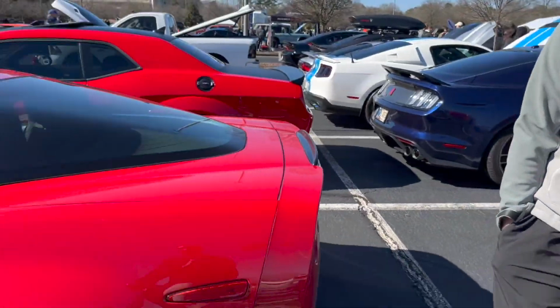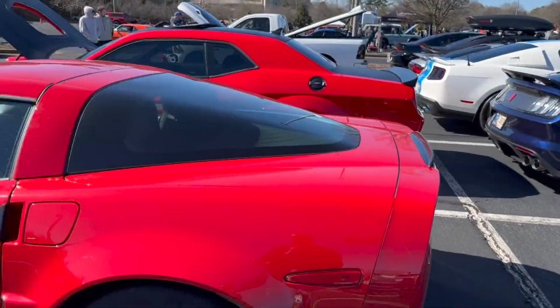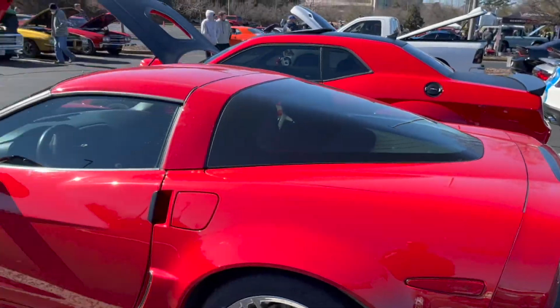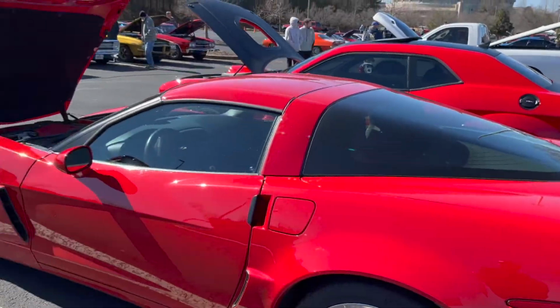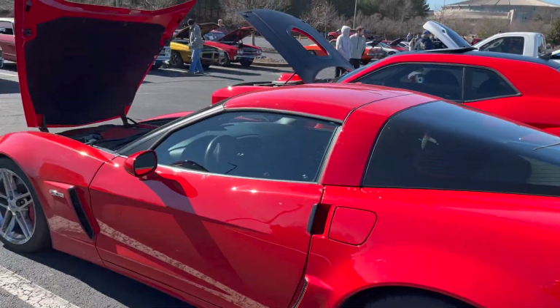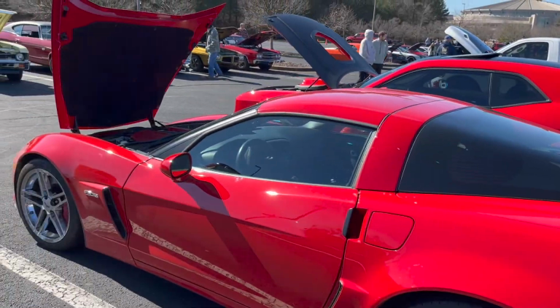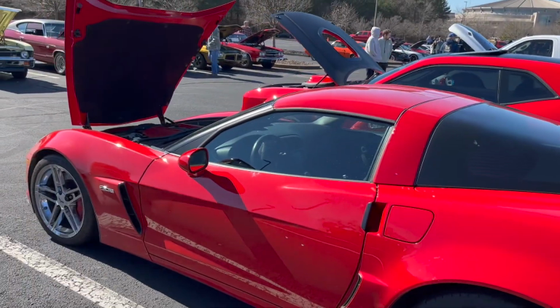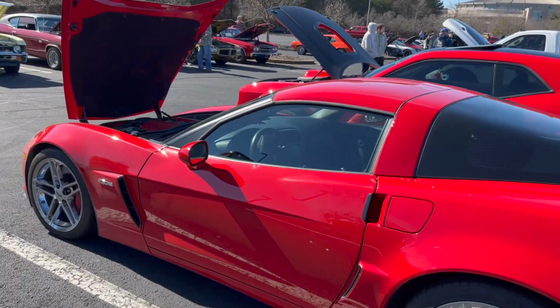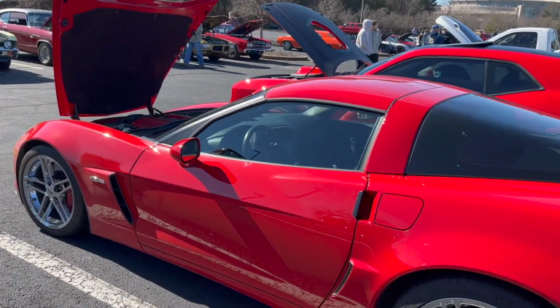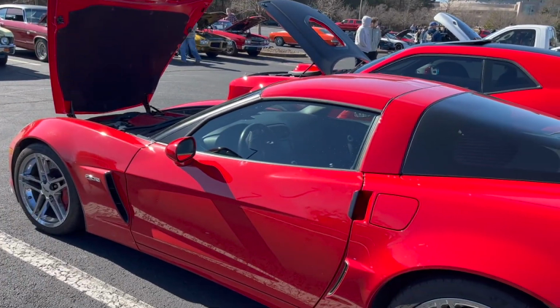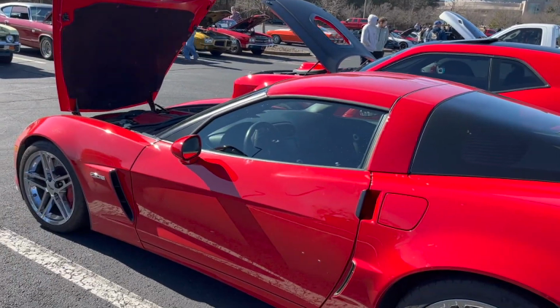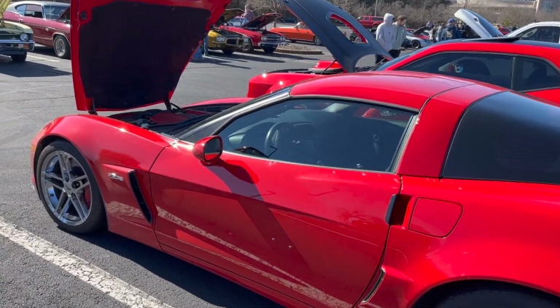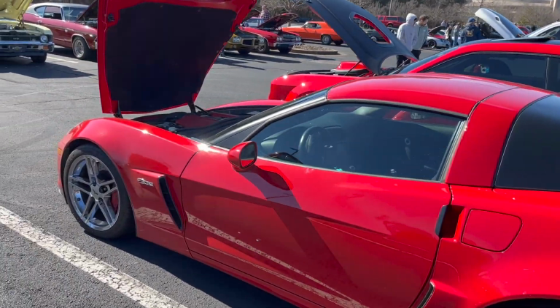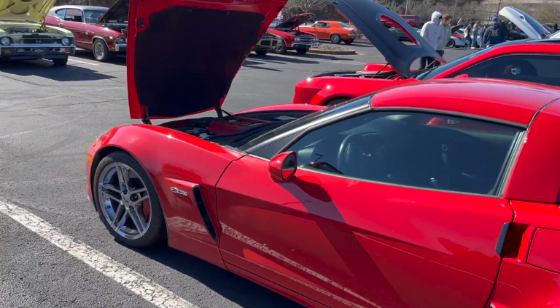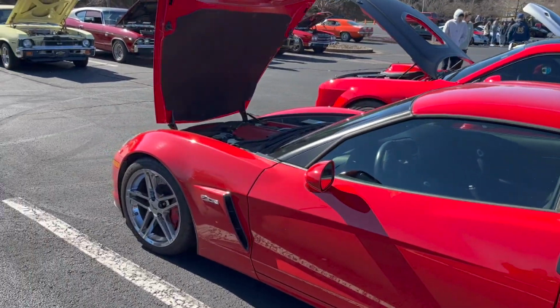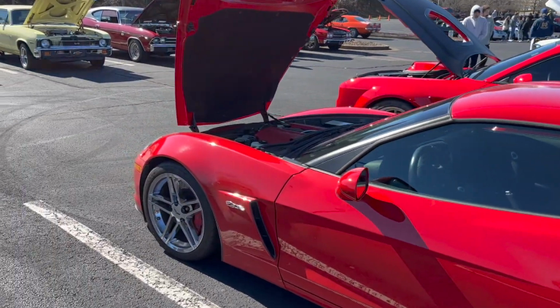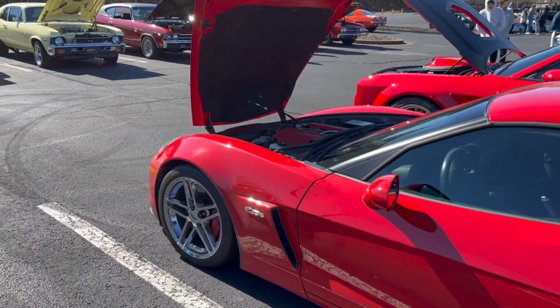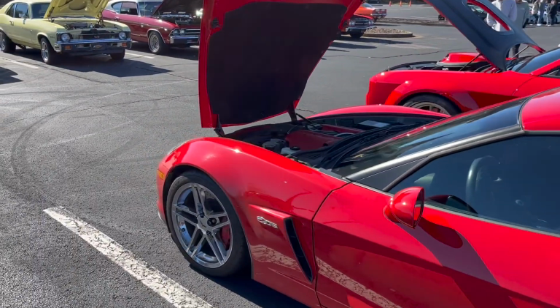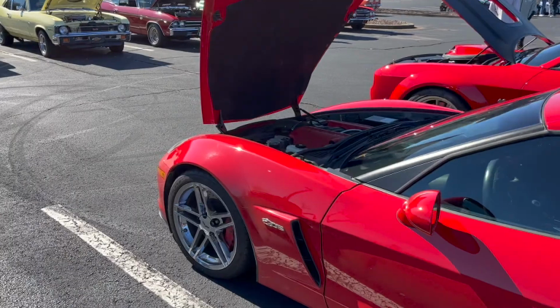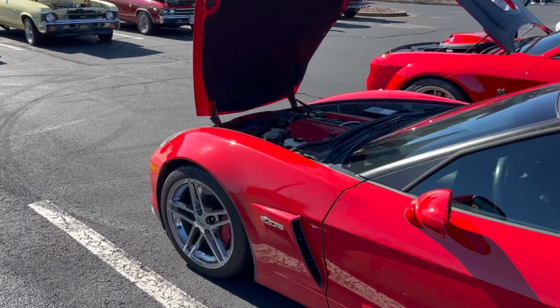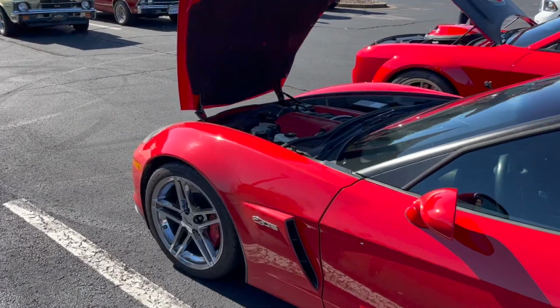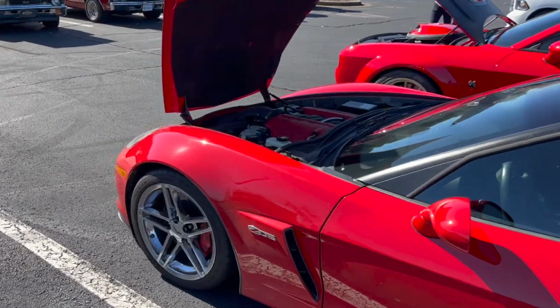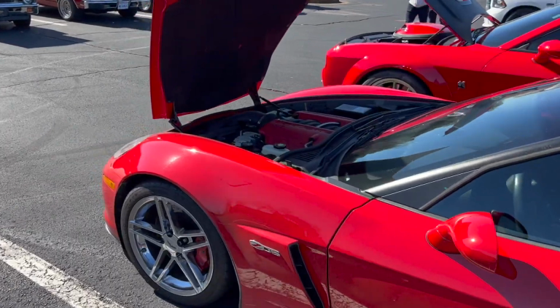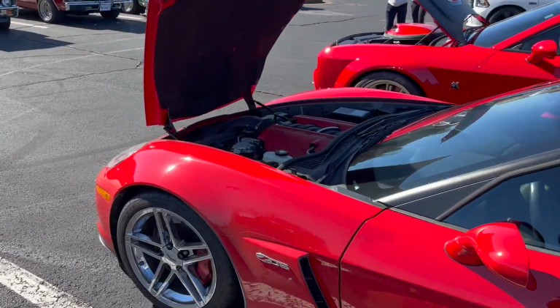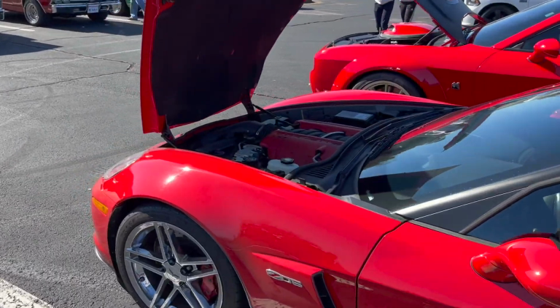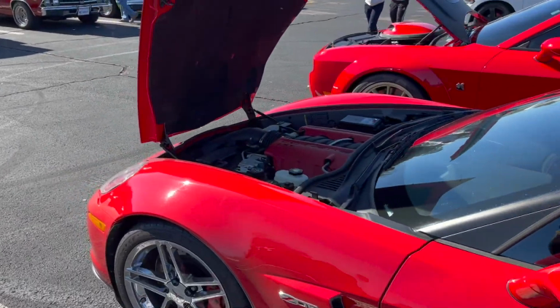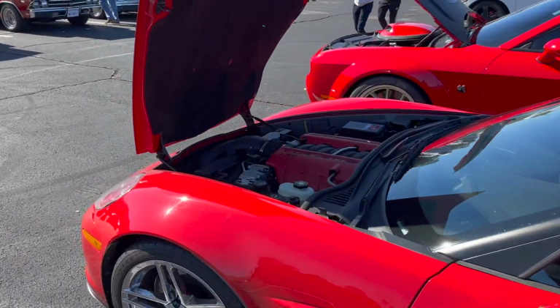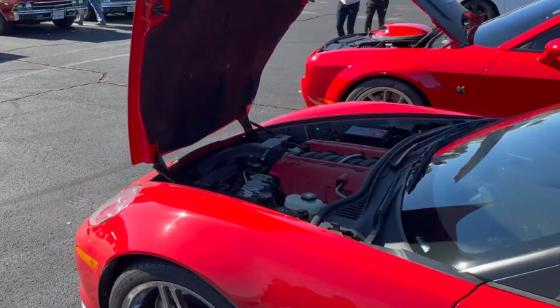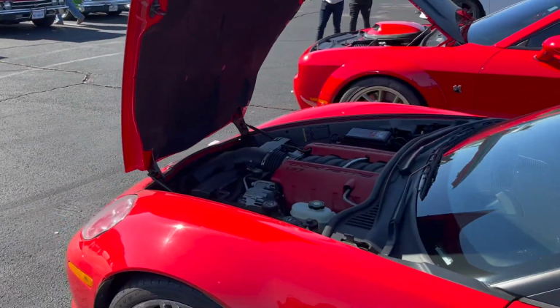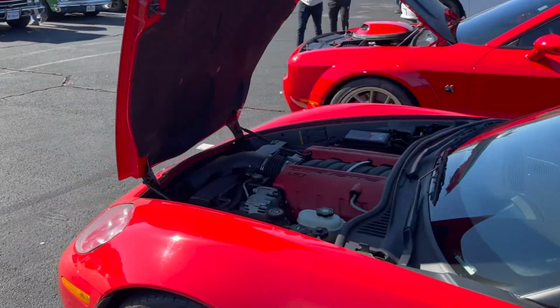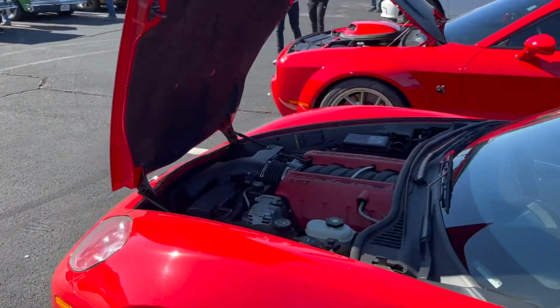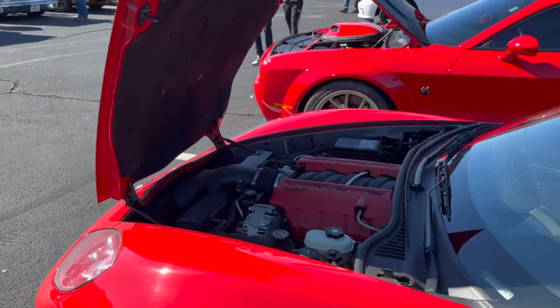And then another C6 Z06 - that LS7. Seven liters of displacement.